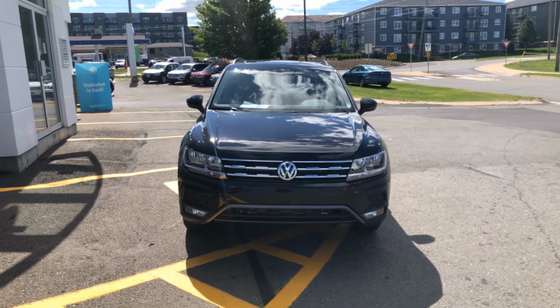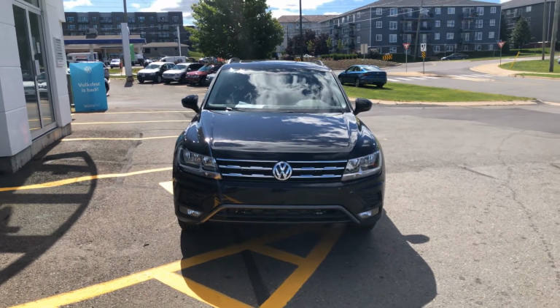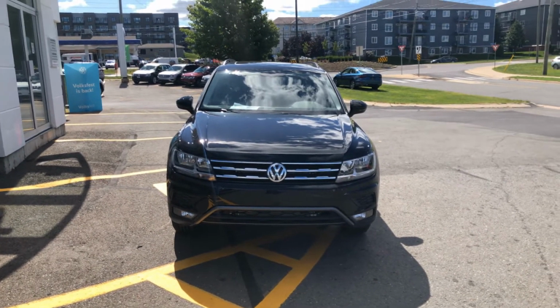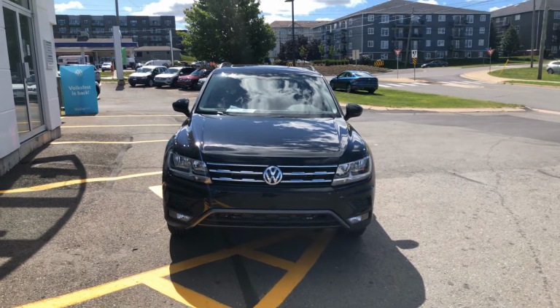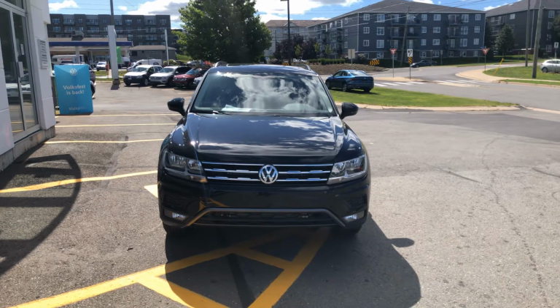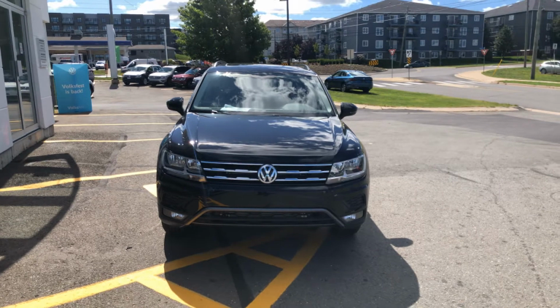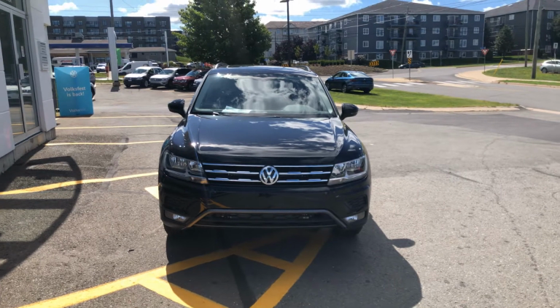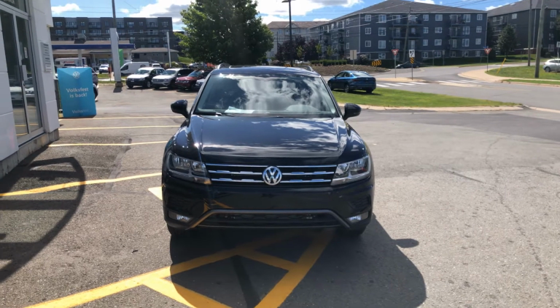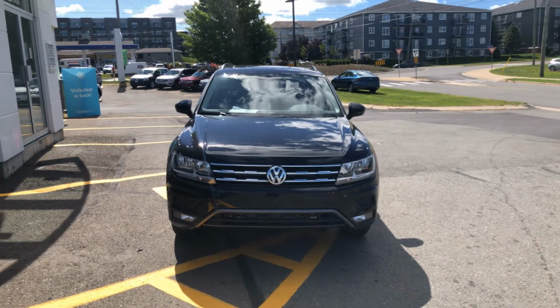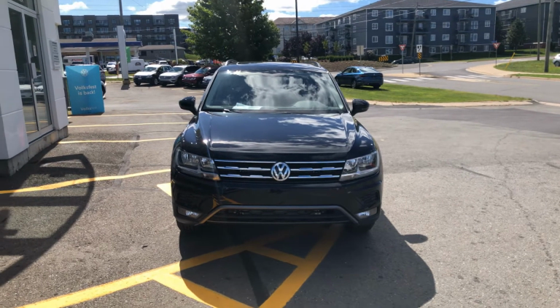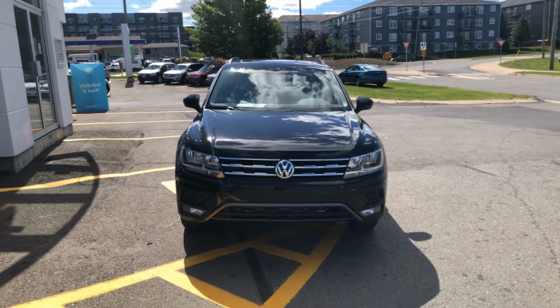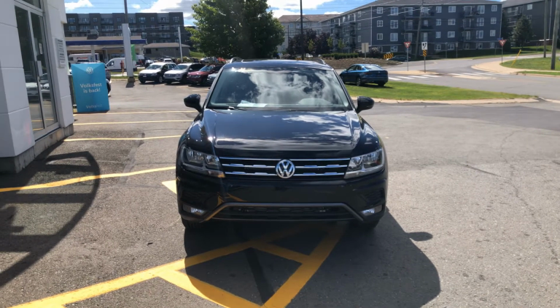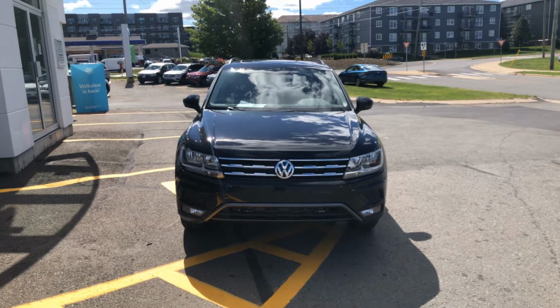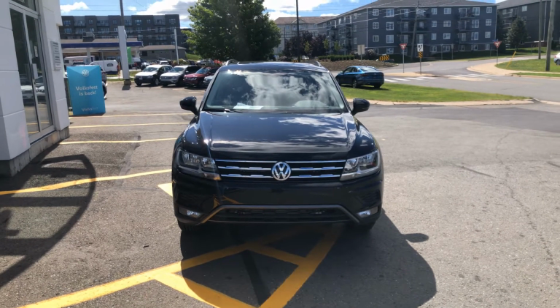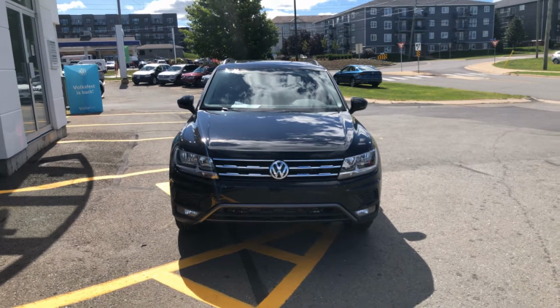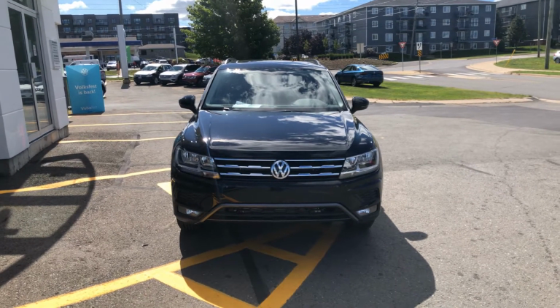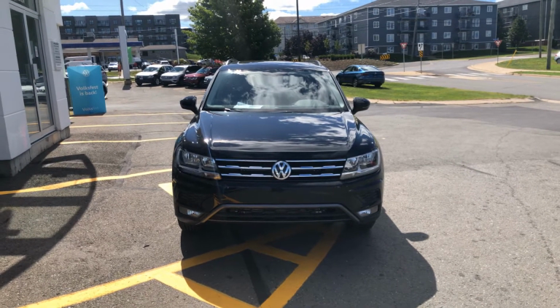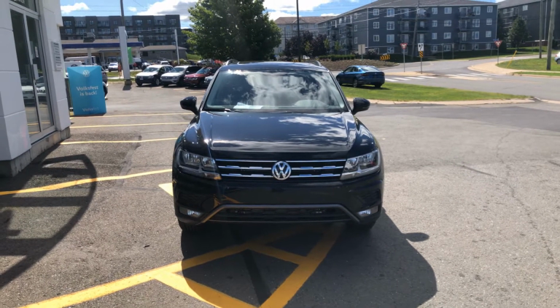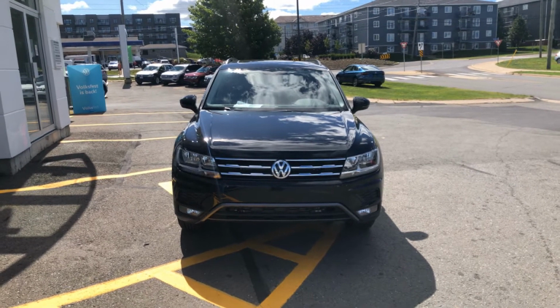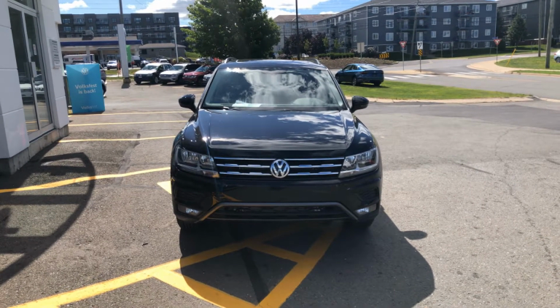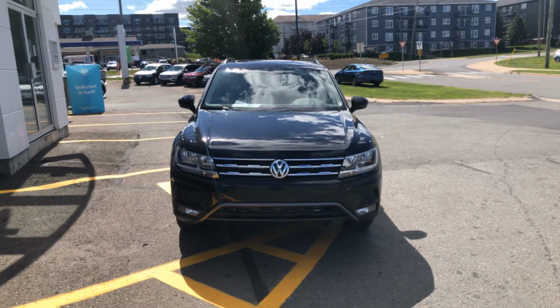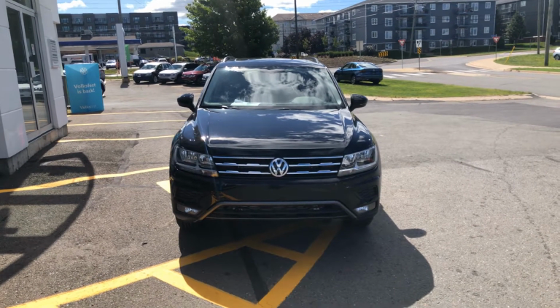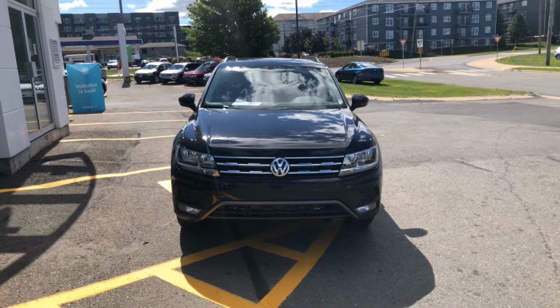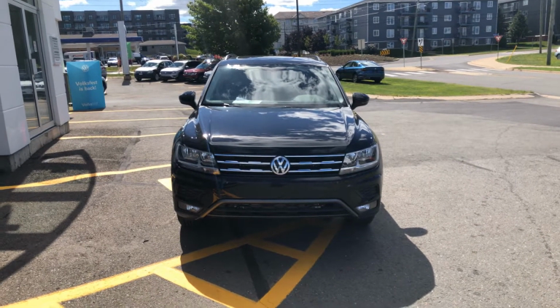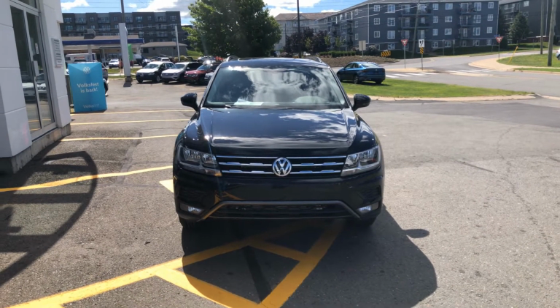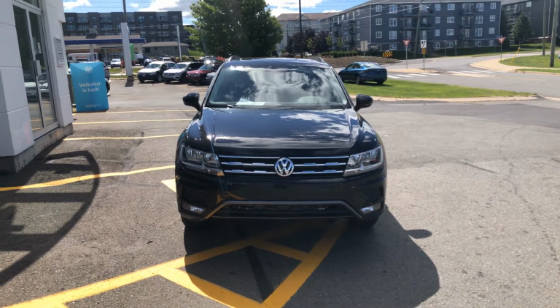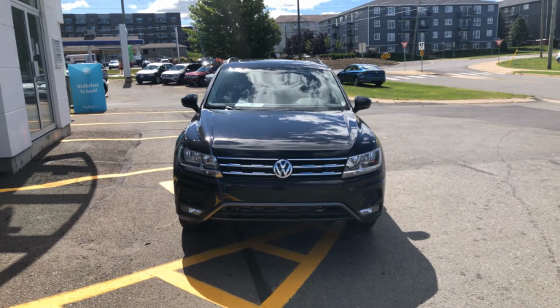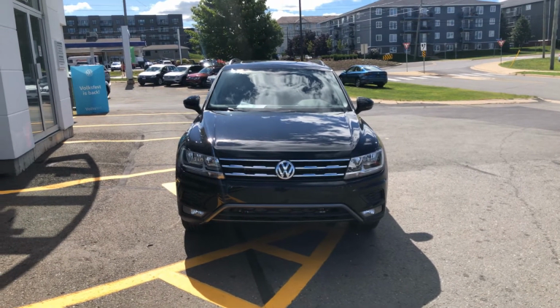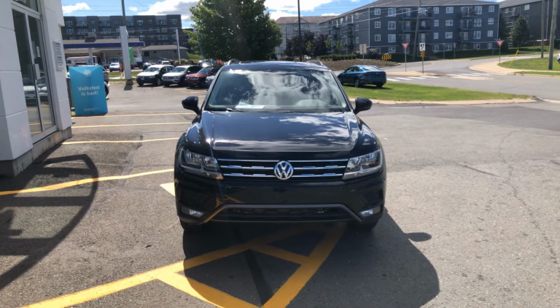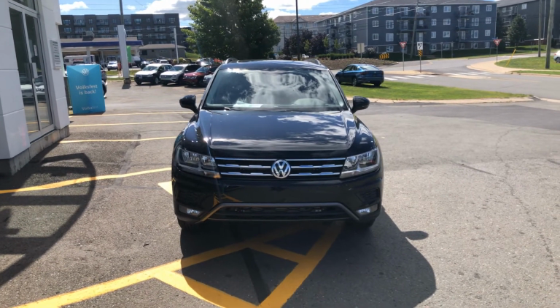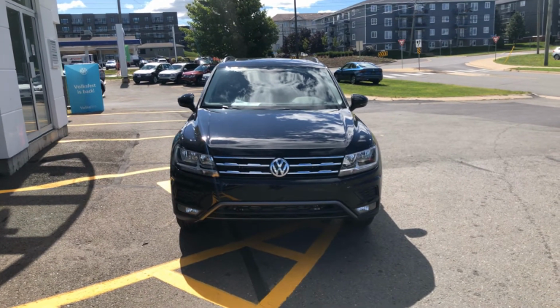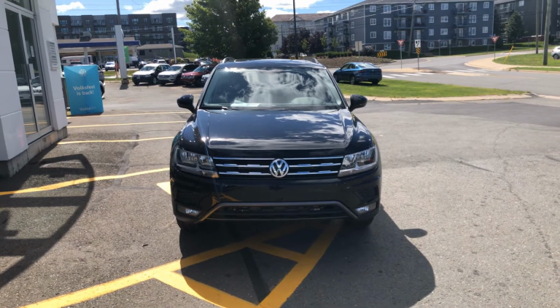Come on into Fredericton Volkswagen today and try out one of many of our SUVs — see if there isn't one that you want to take home.